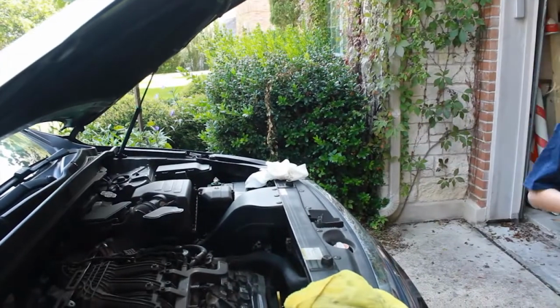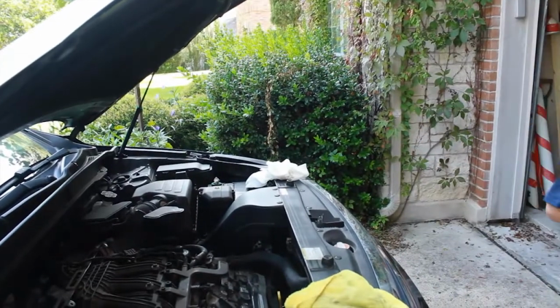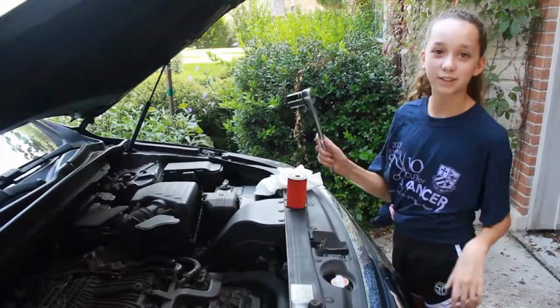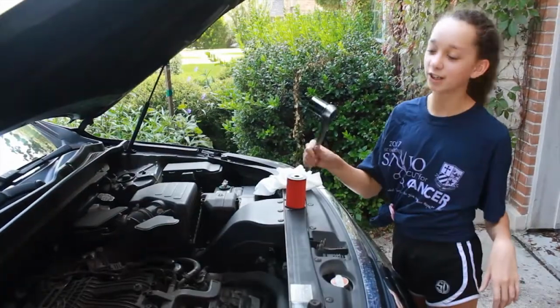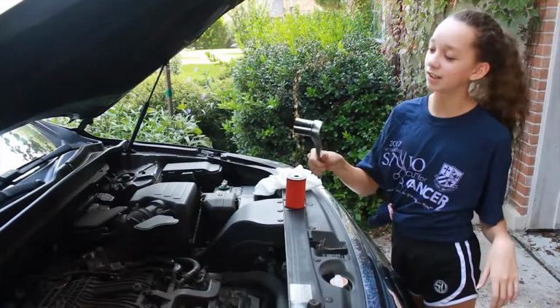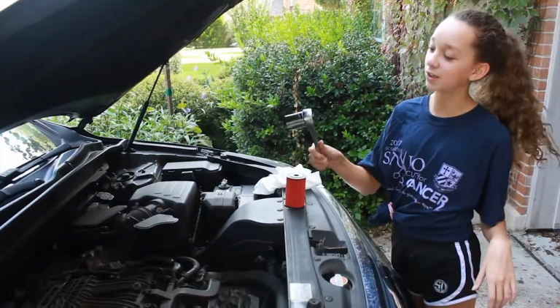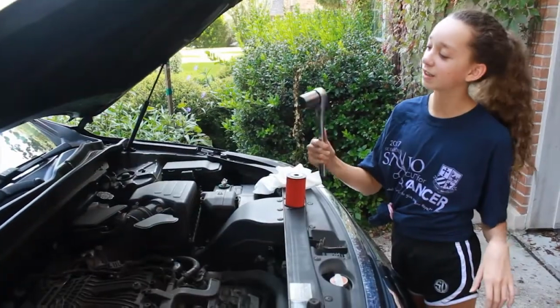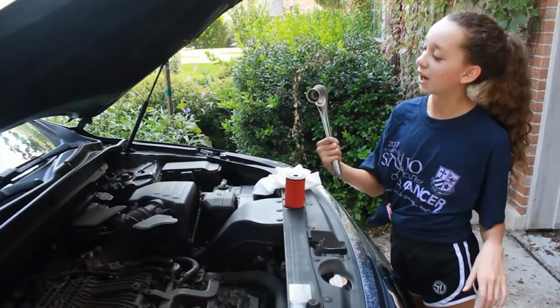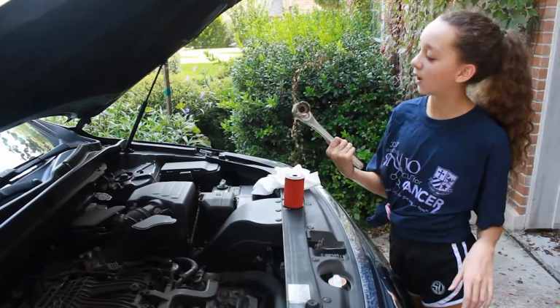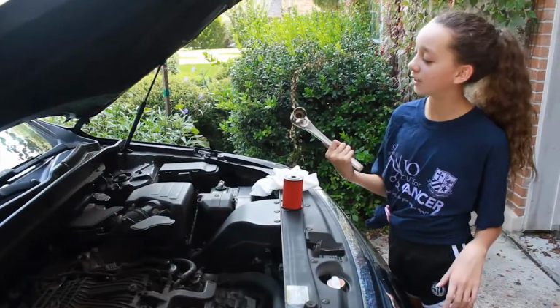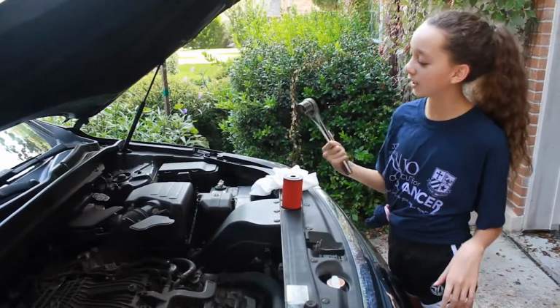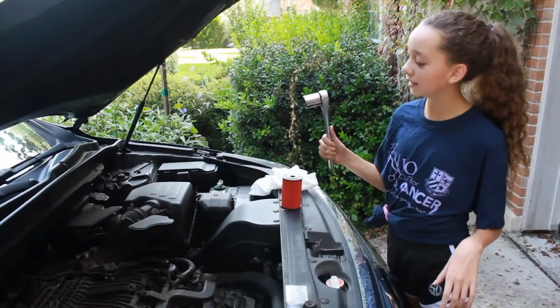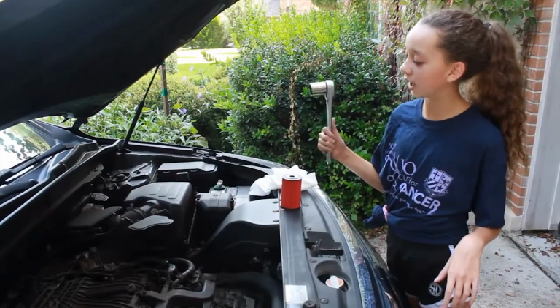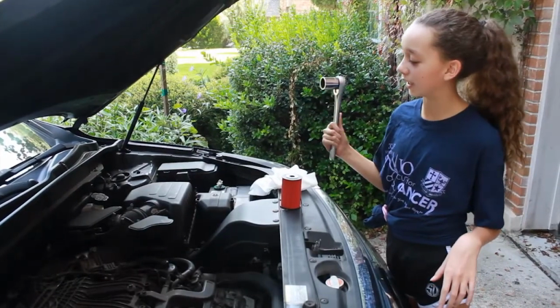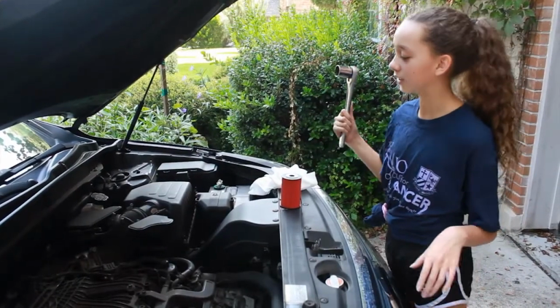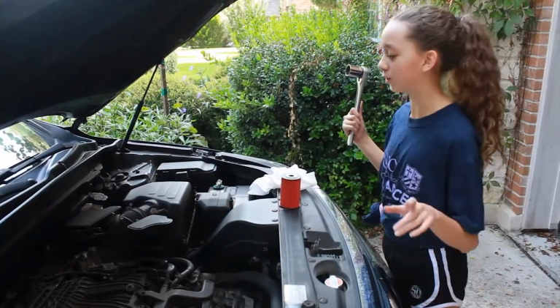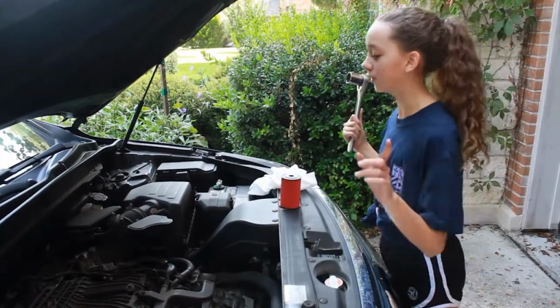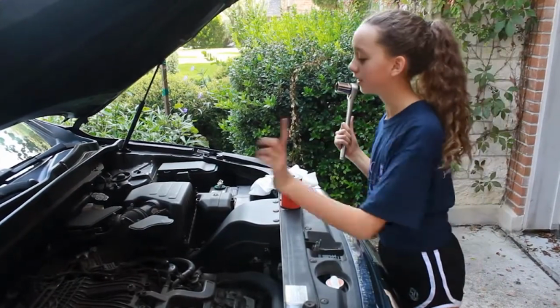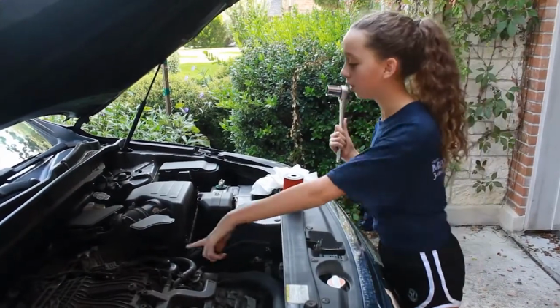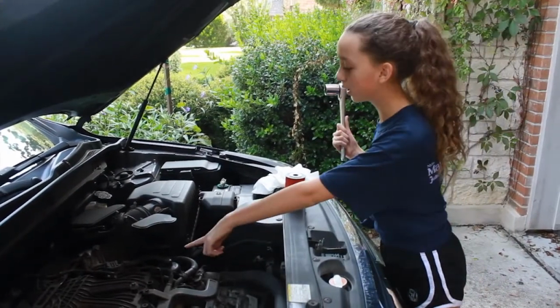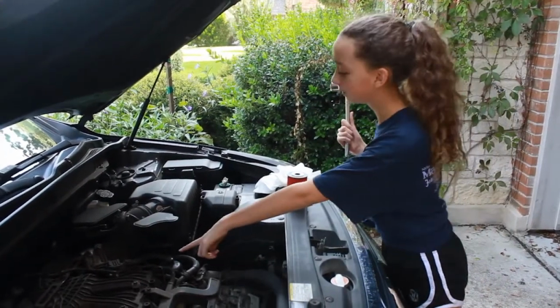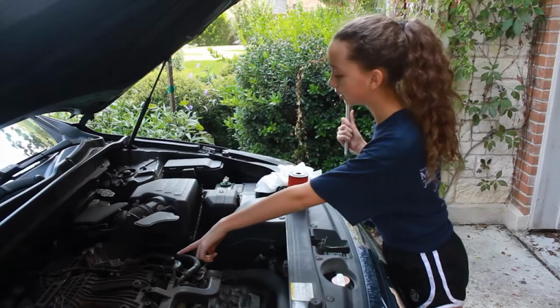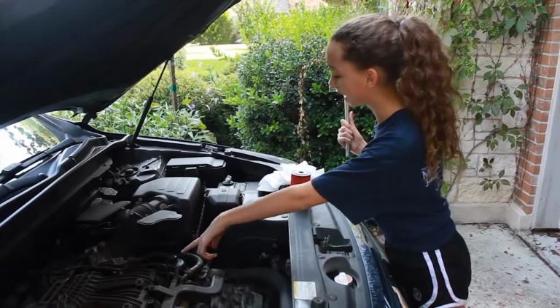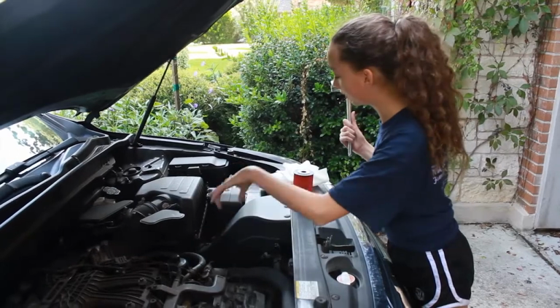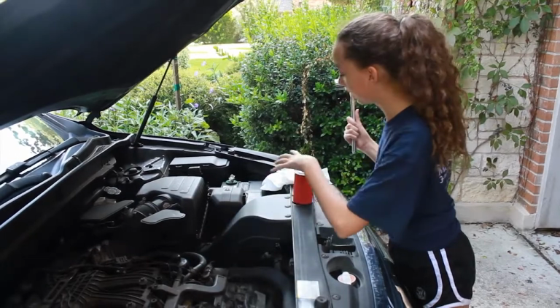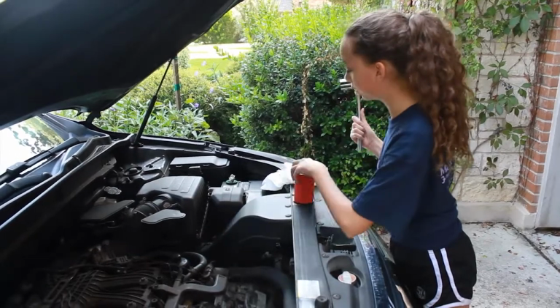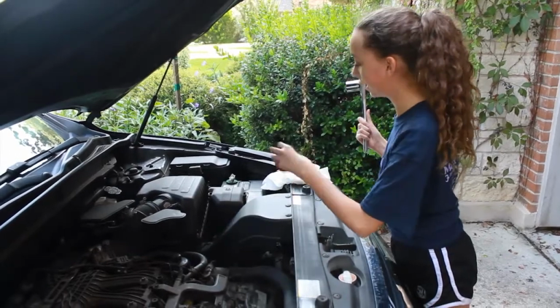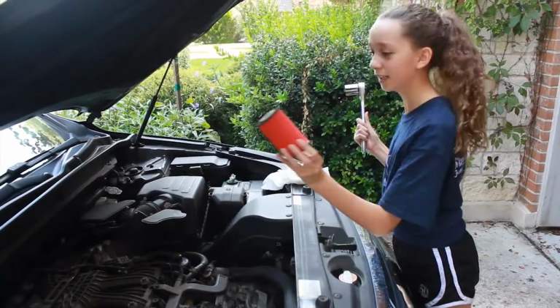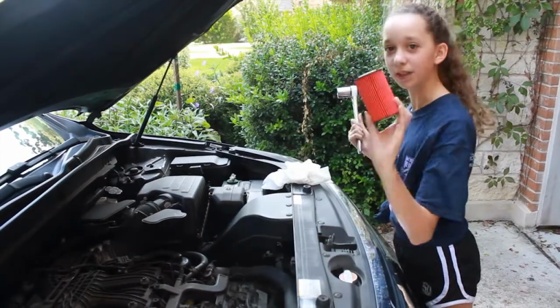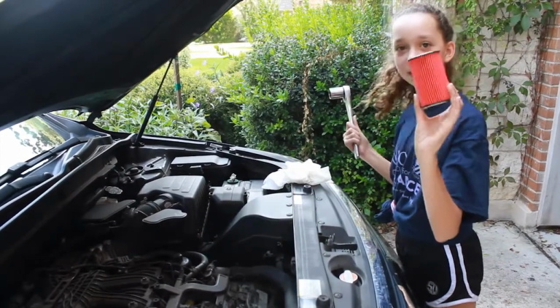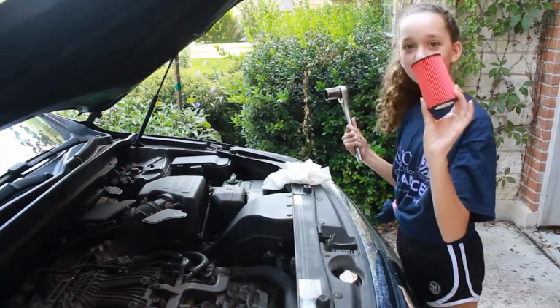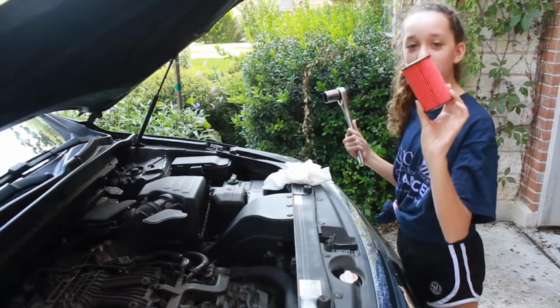Now you're going to use a 1-1/8 socket to remove the oil filter cover and replace it with this new one.